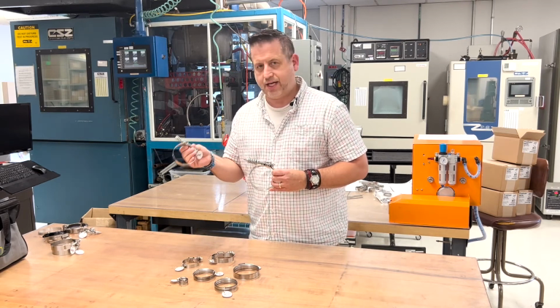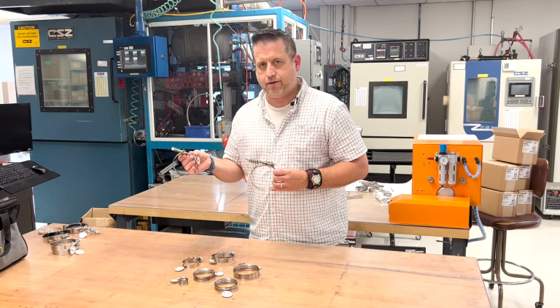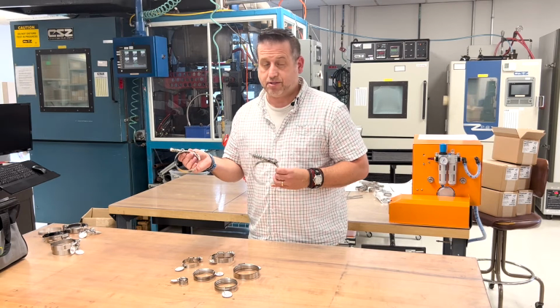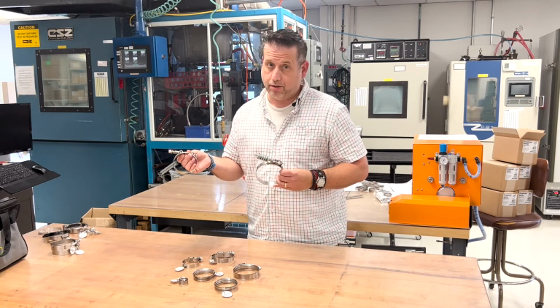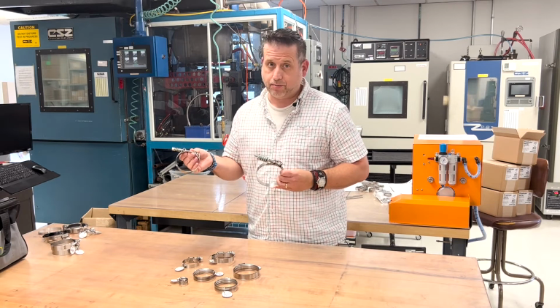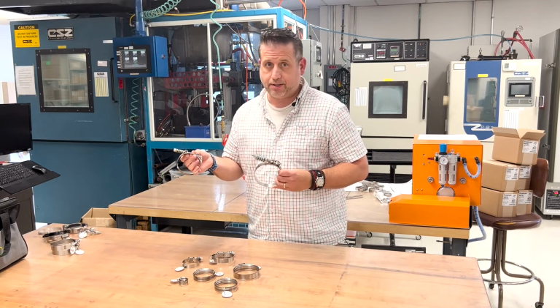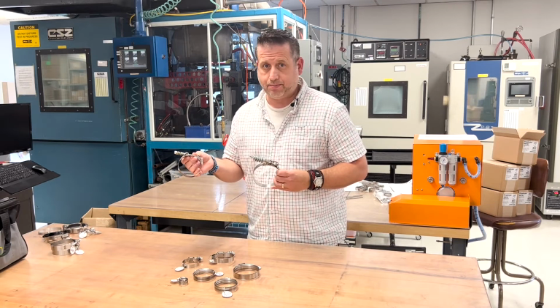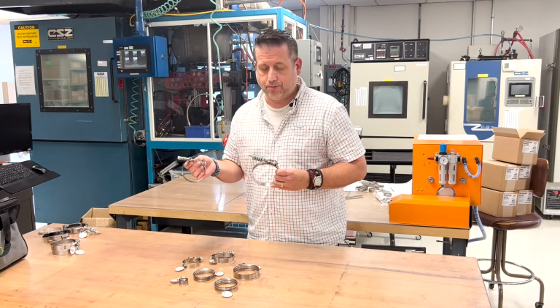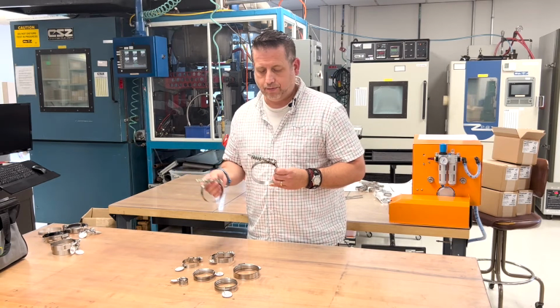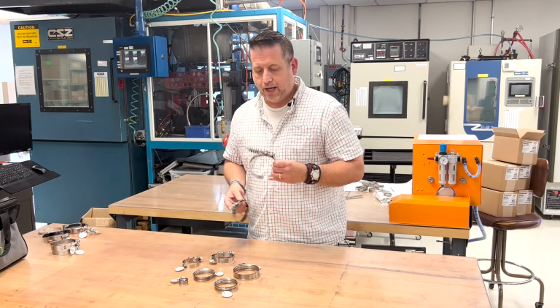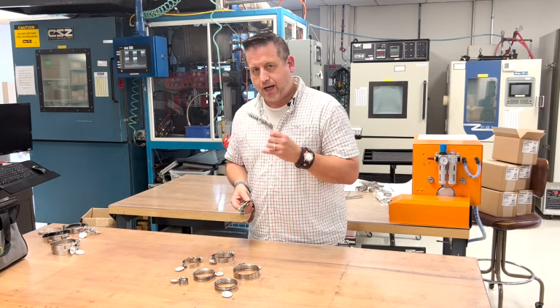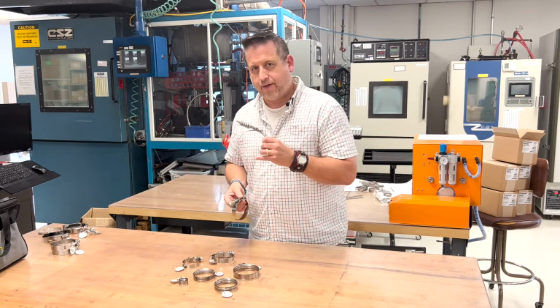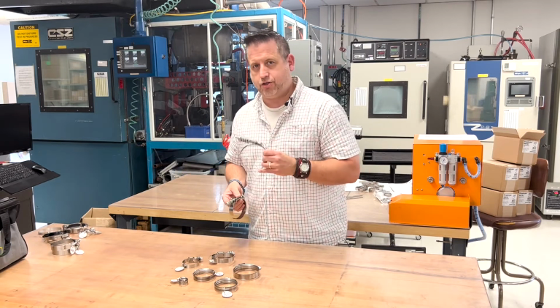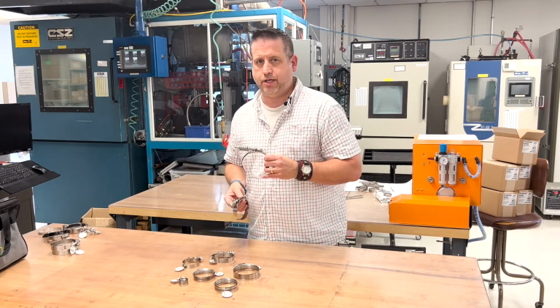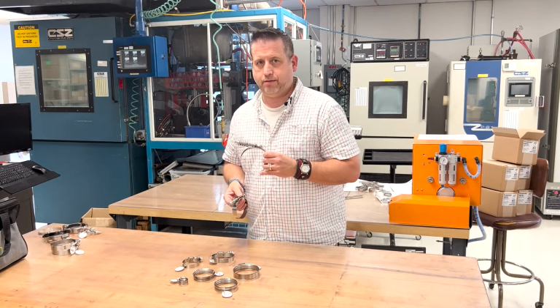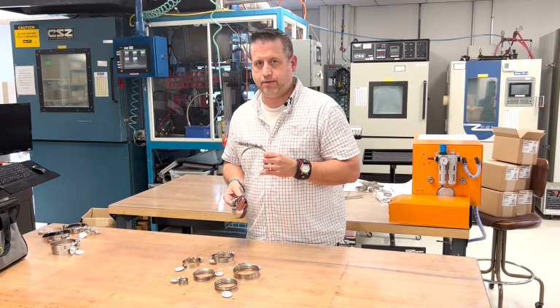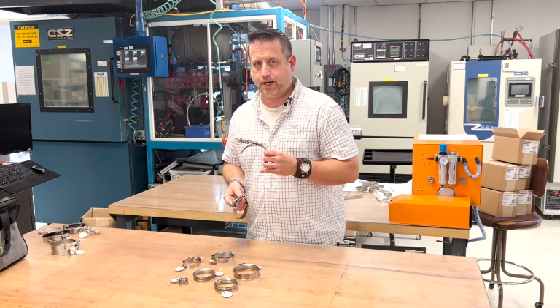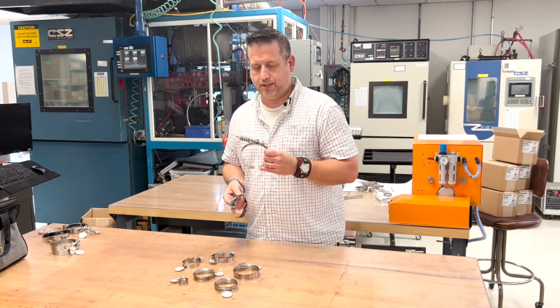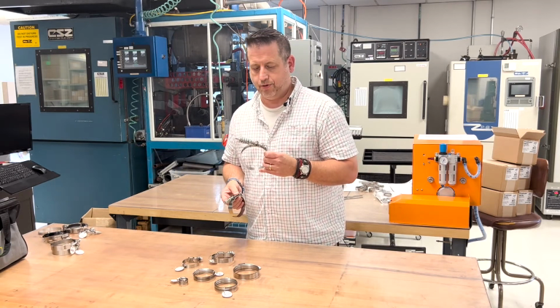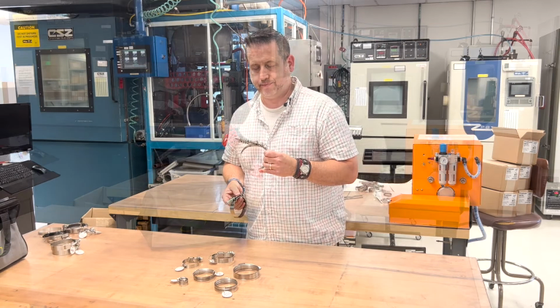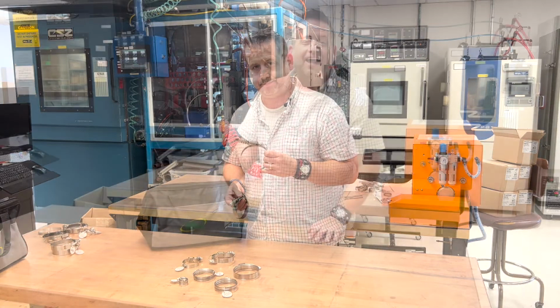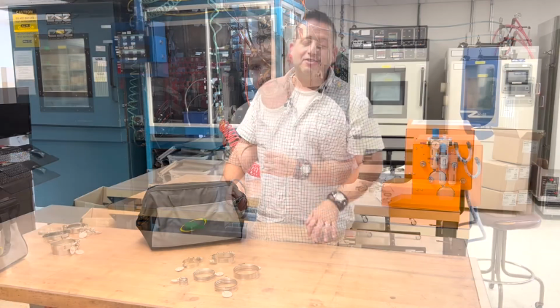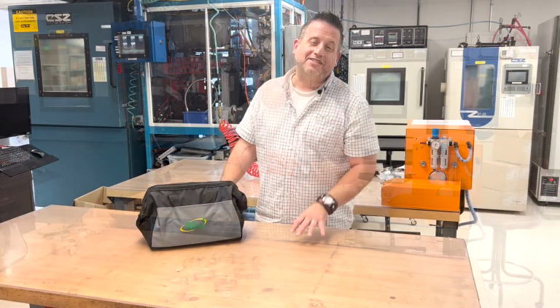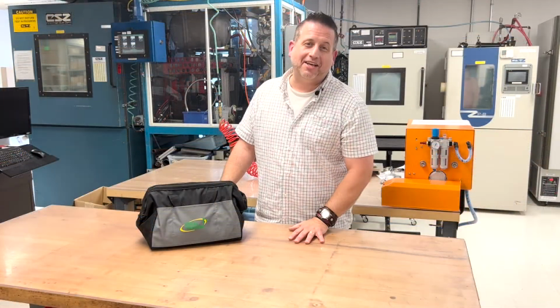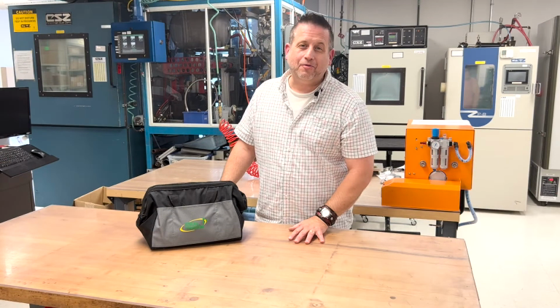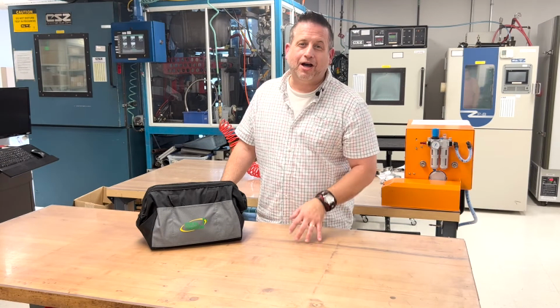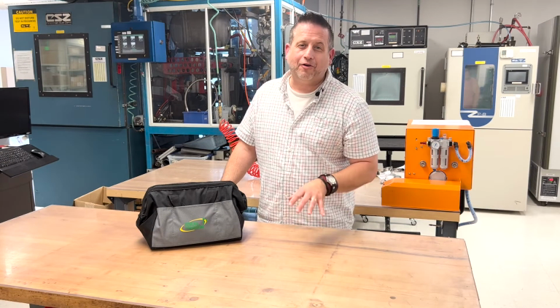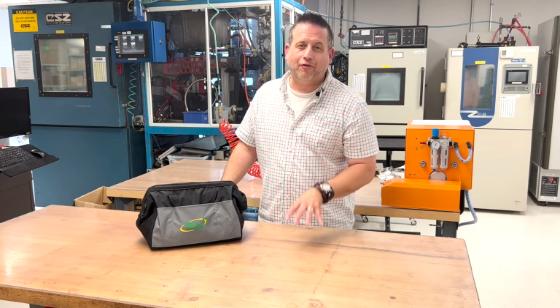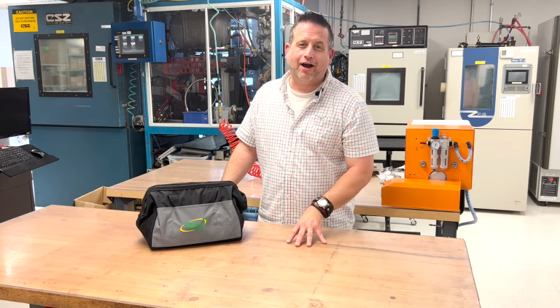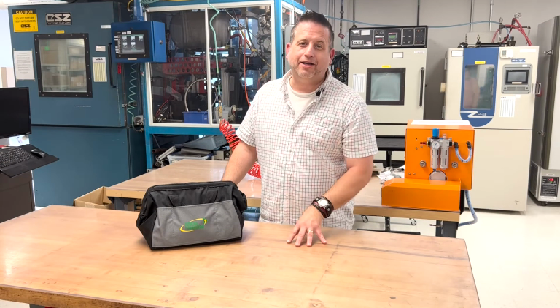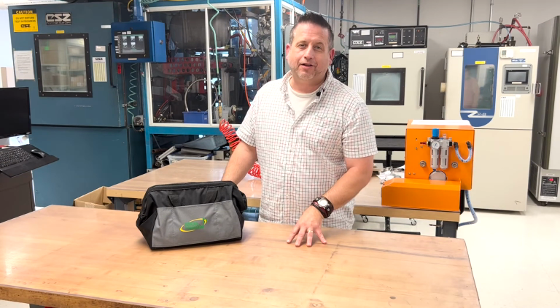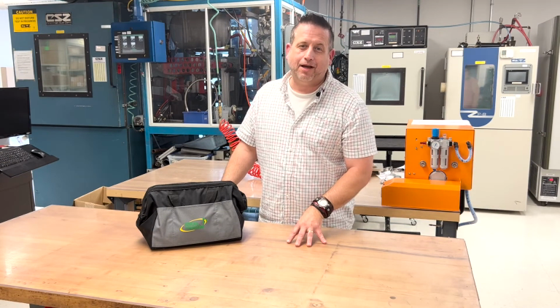We also offer the spring-loaded T-bolts. We offer a standard smaller spring type T-bolt and a heavy-duty type T-bolt. As you can see, we offer a variety of clamps.